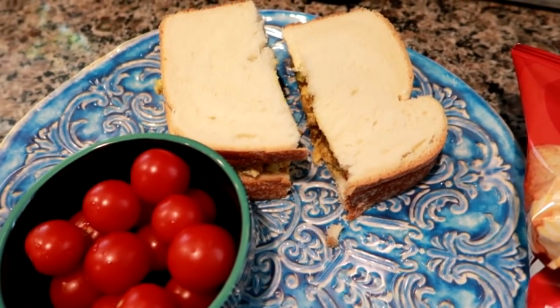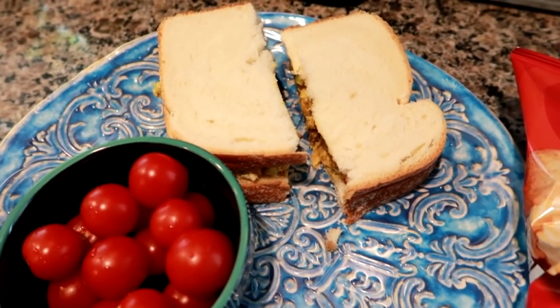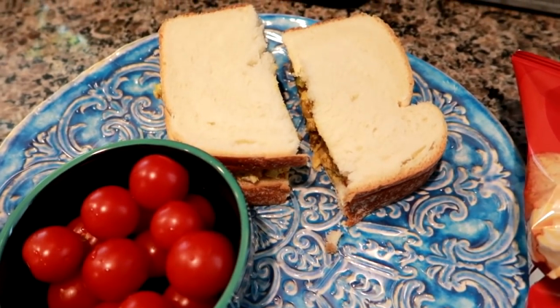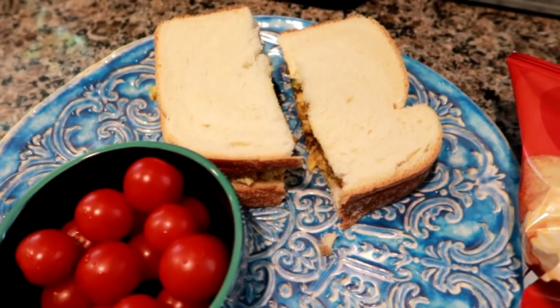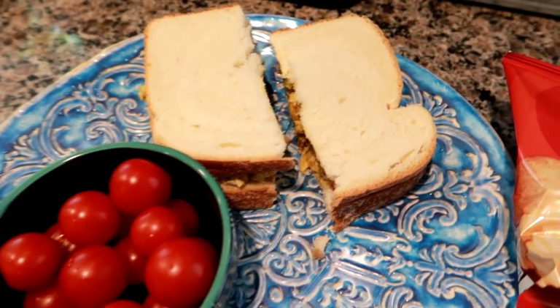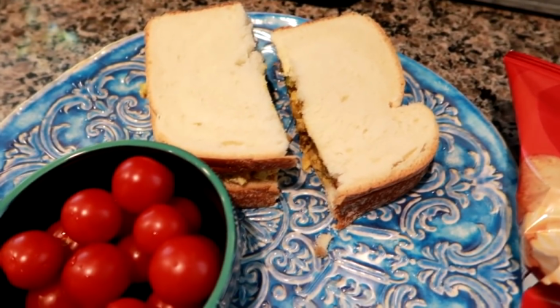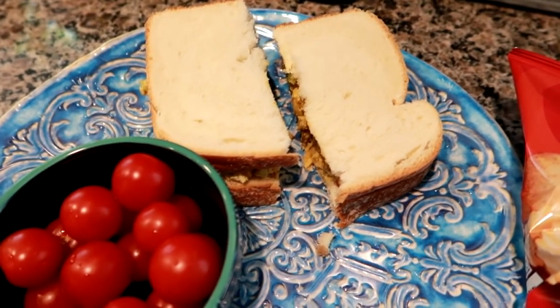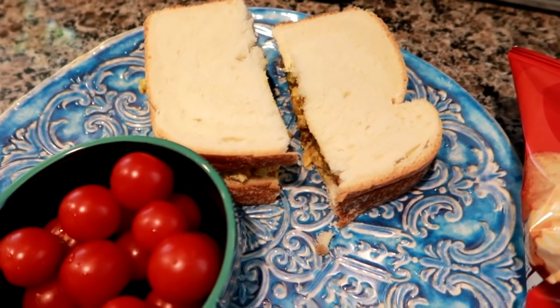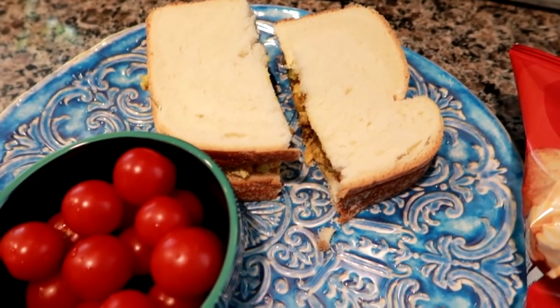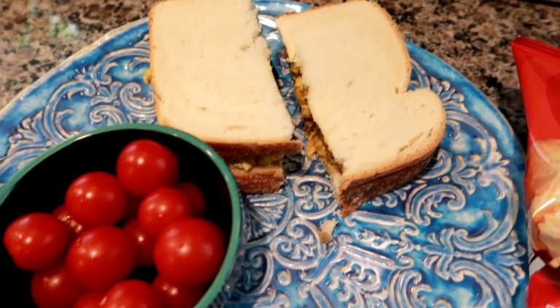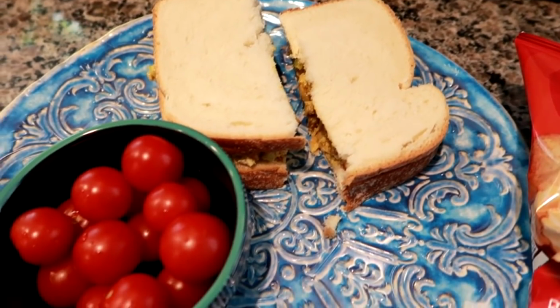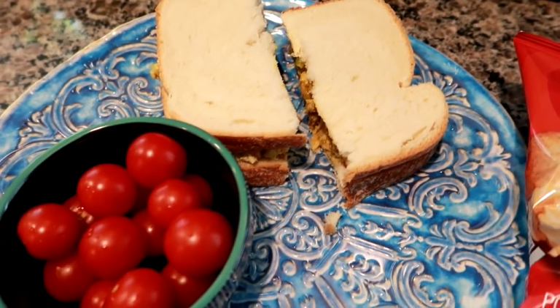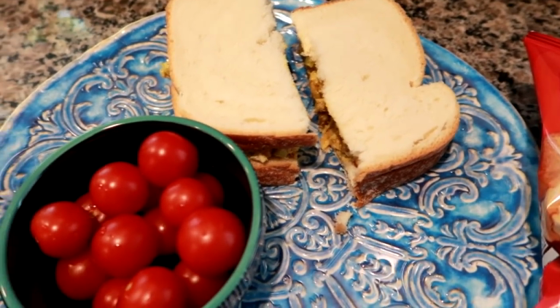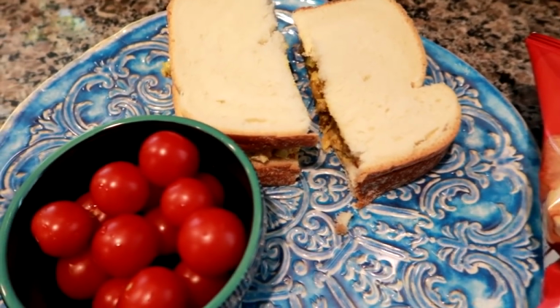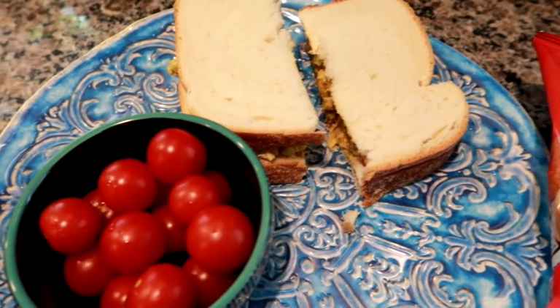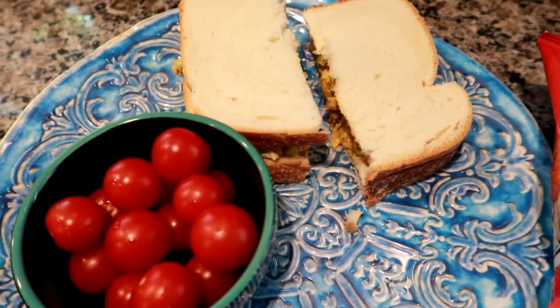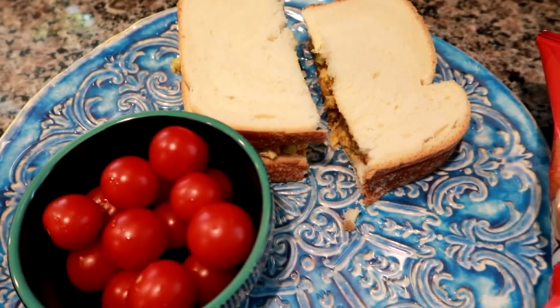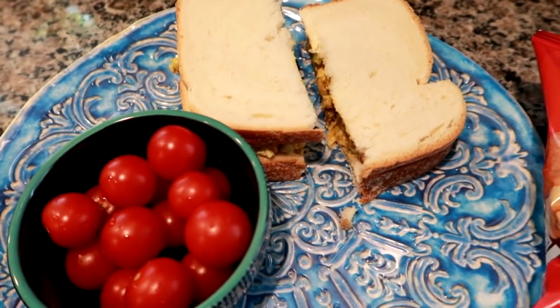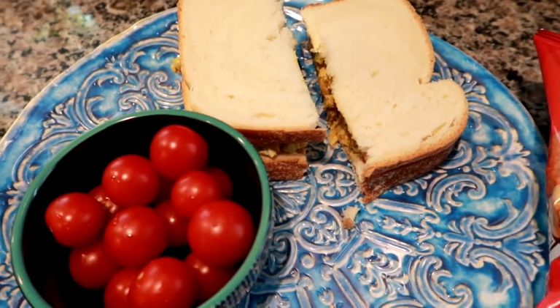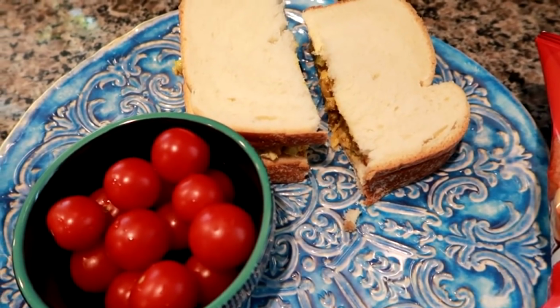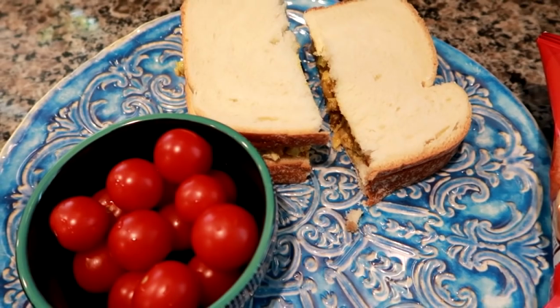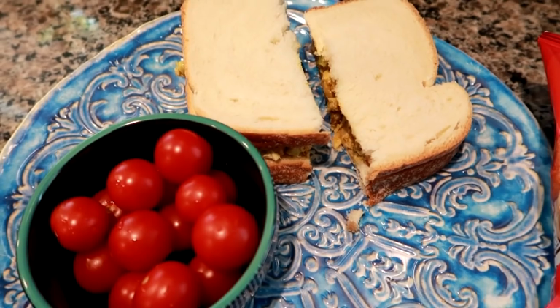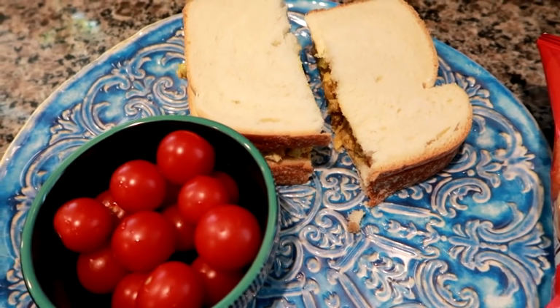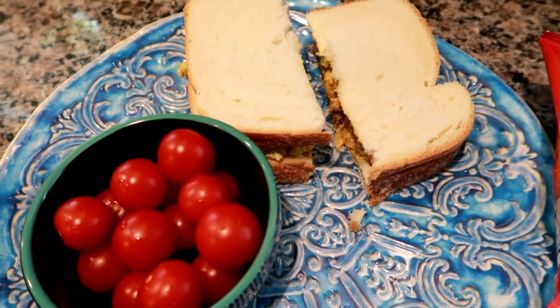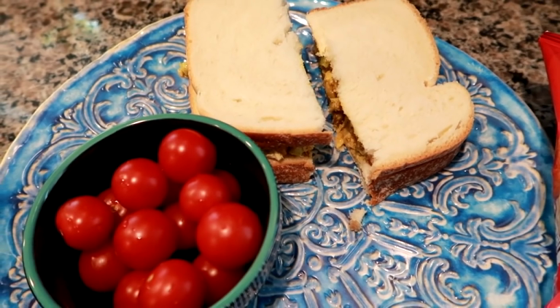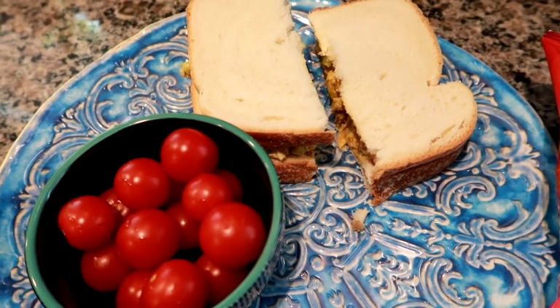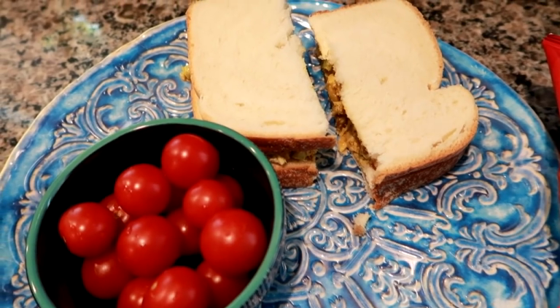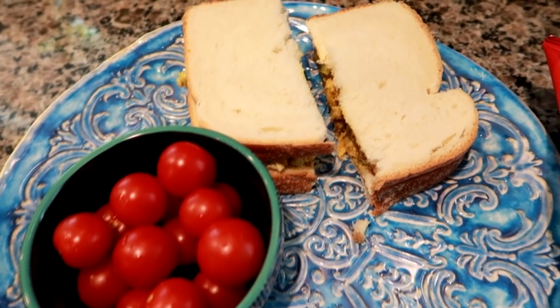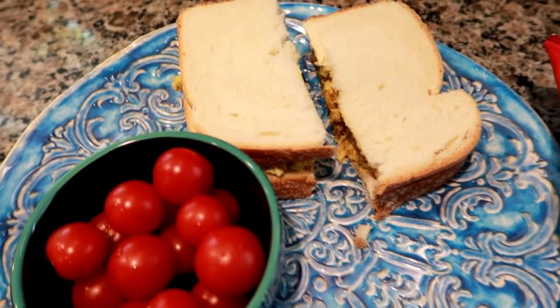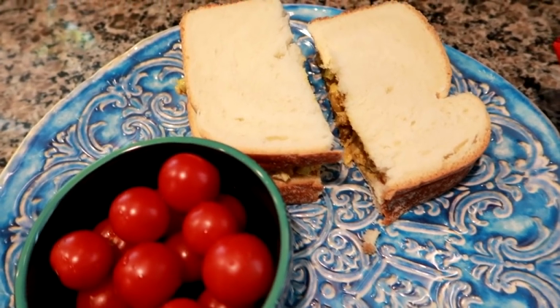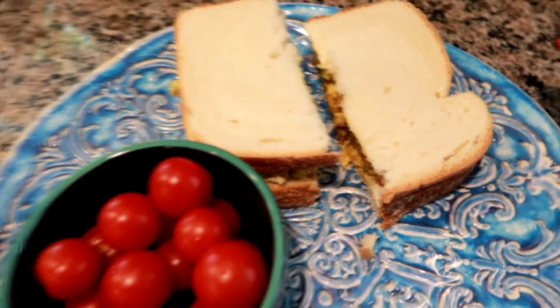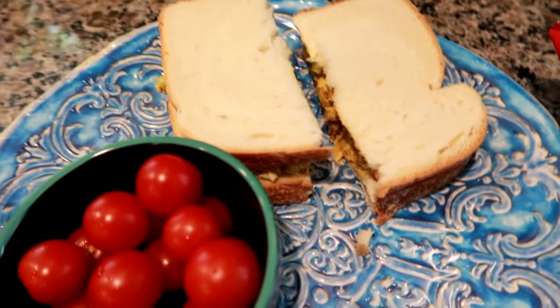It's about 12:15 and when I get home at 6:15 it'll be ready to go. All I'll have to do is make a side. This is what I'm having for lunch and we'll see you tomorrow.